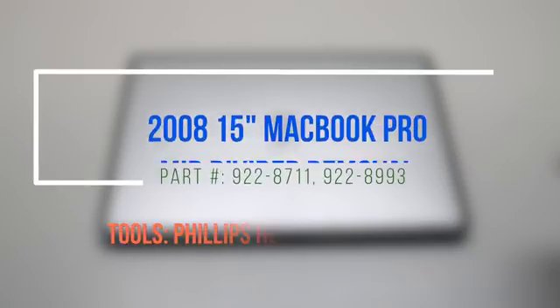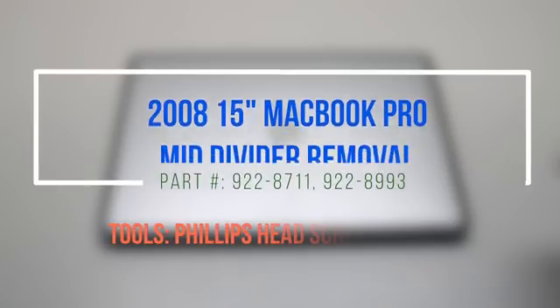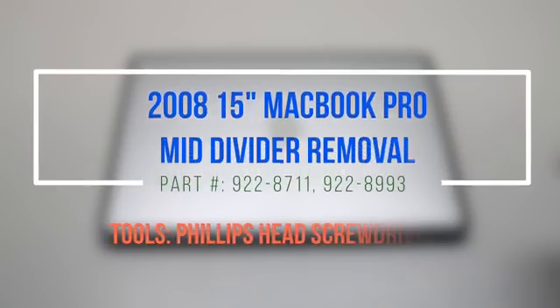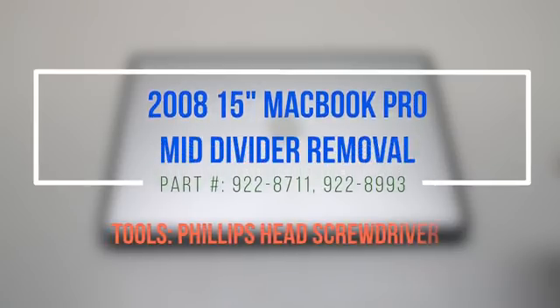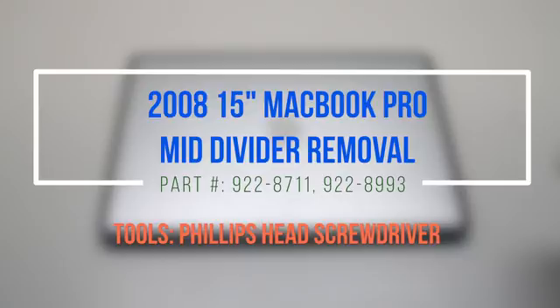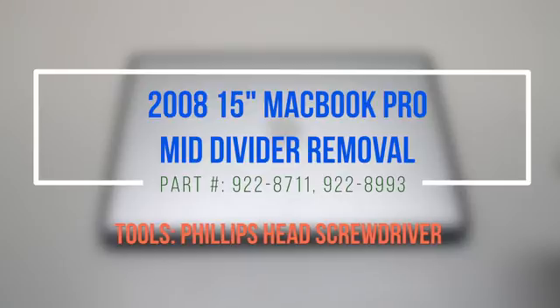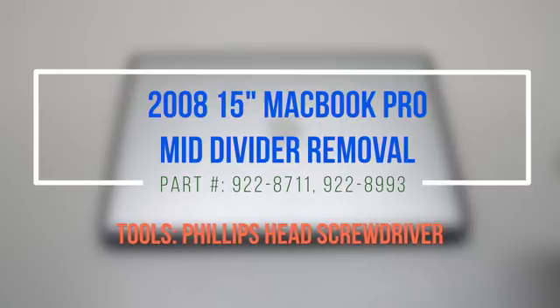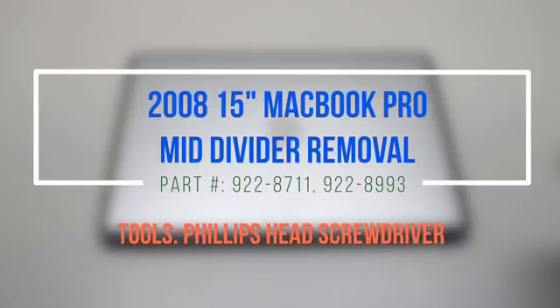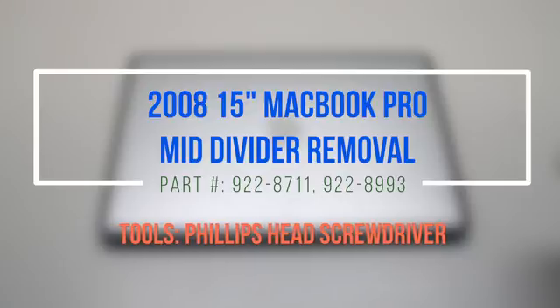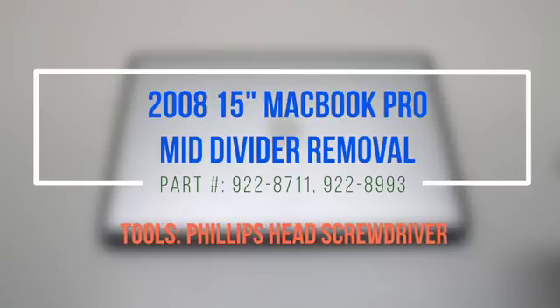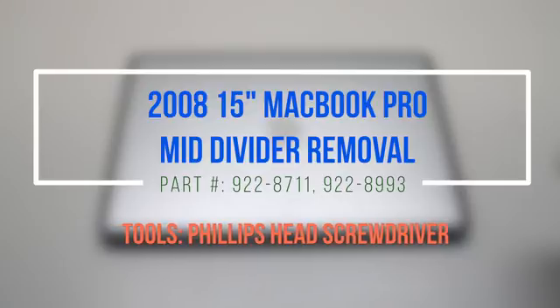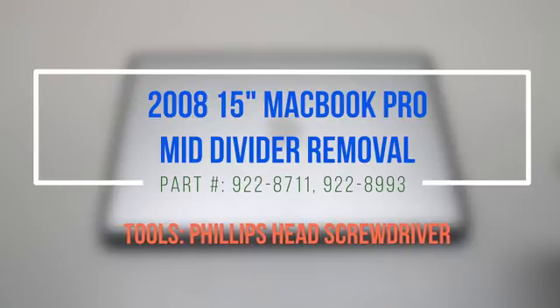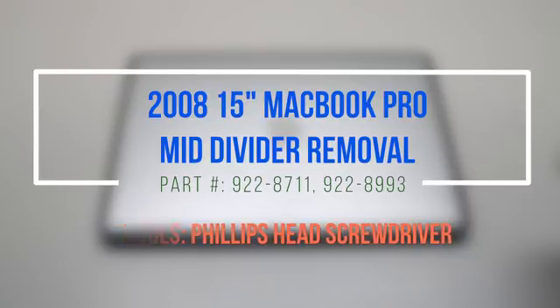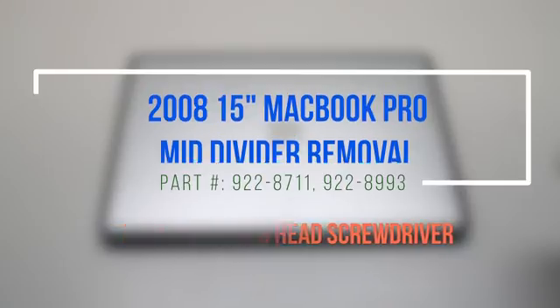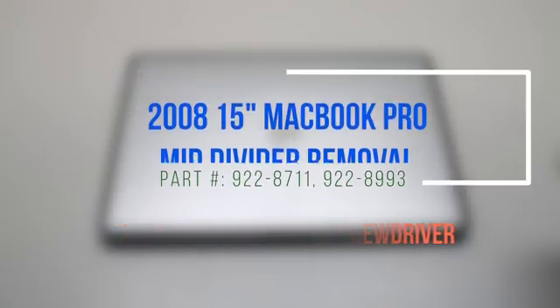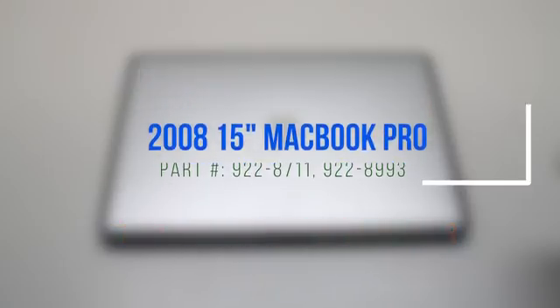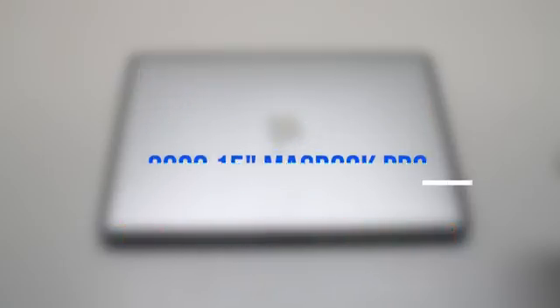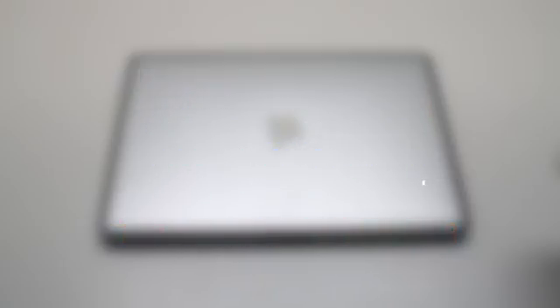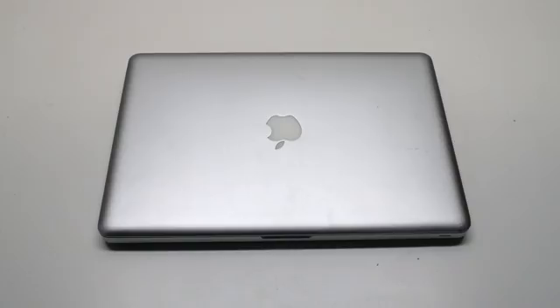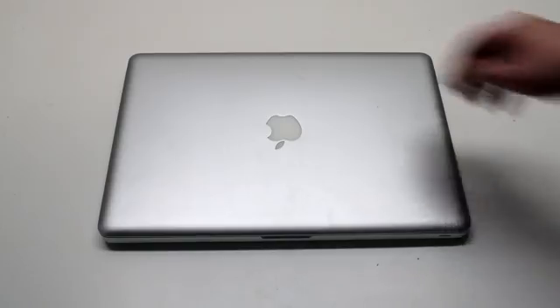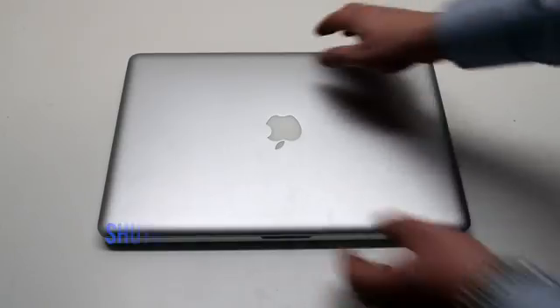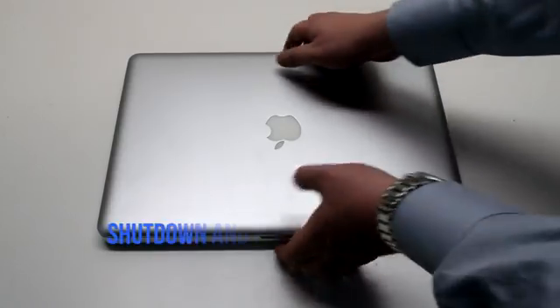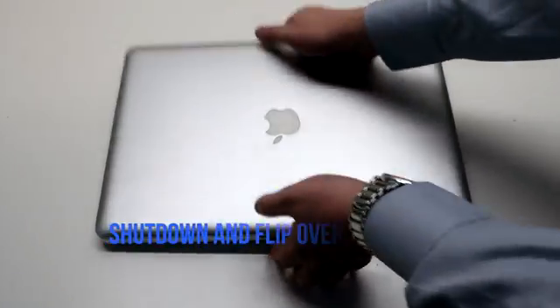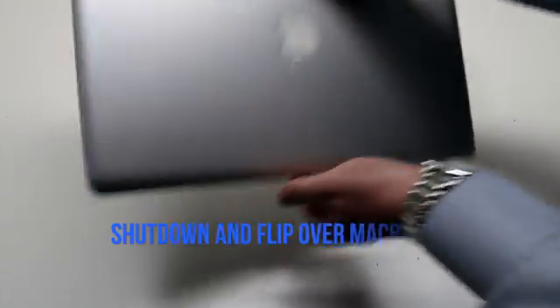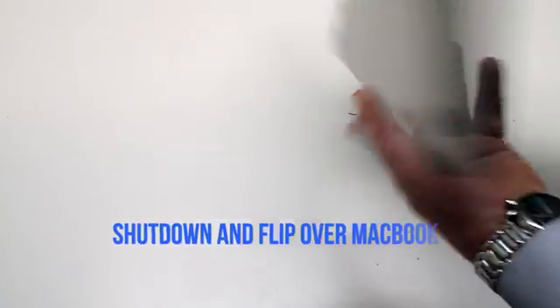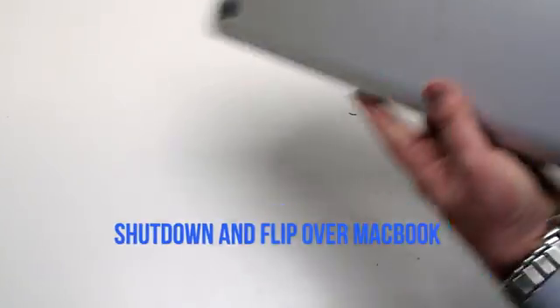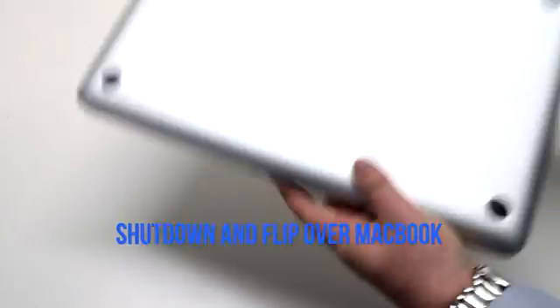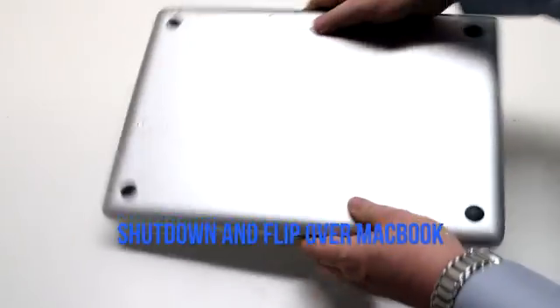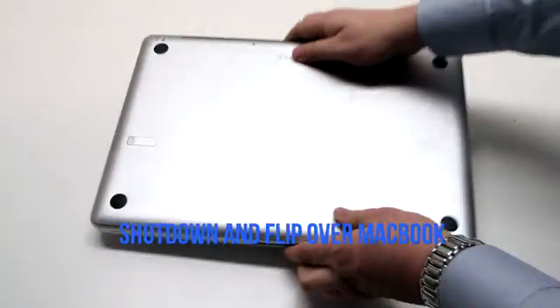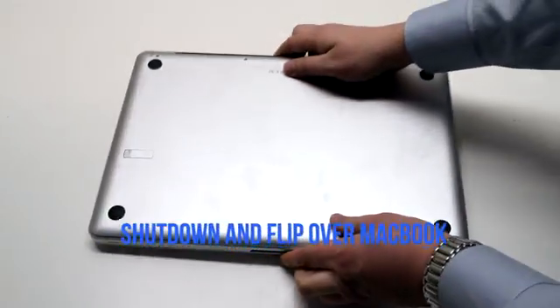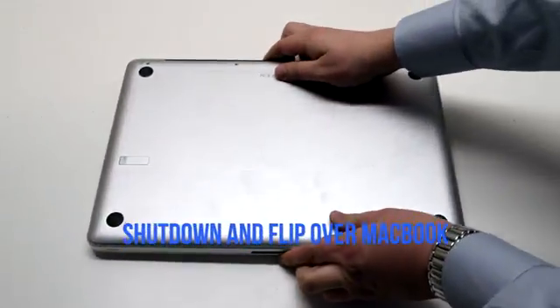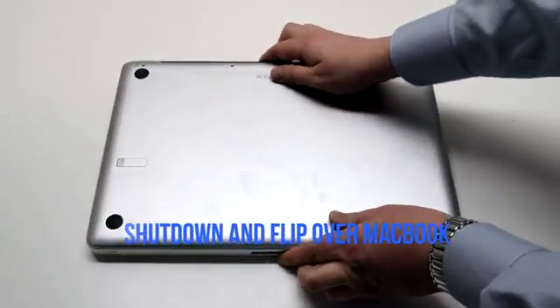2008 15-inch MacBook Pro mid divider removal. Make sure that the MacBook is shut down and flip it over.